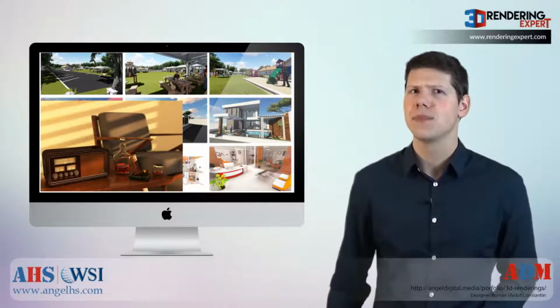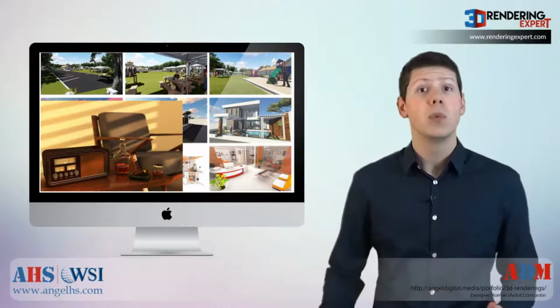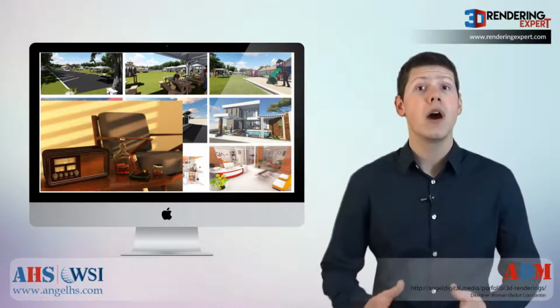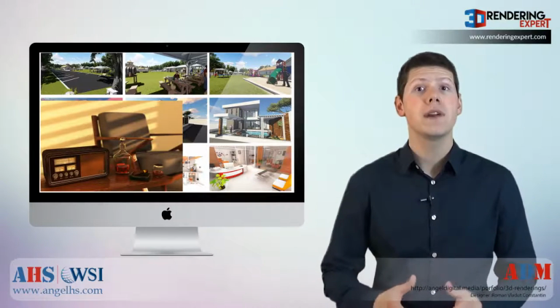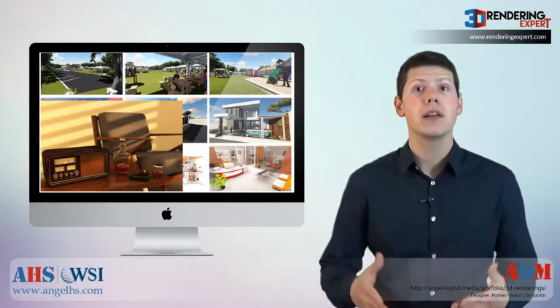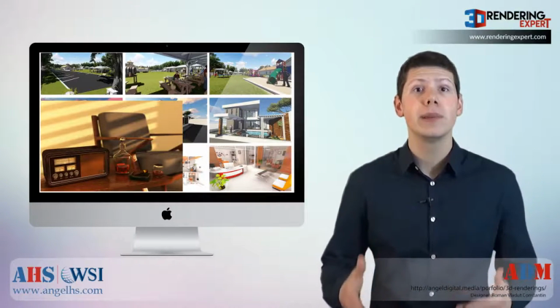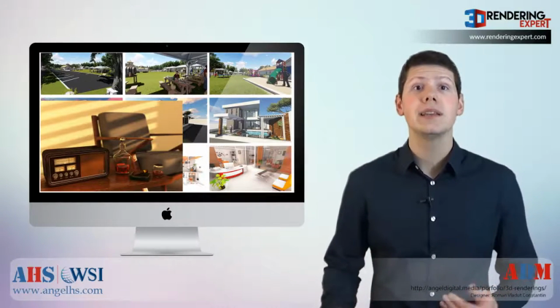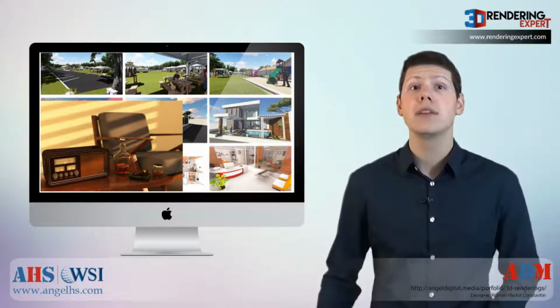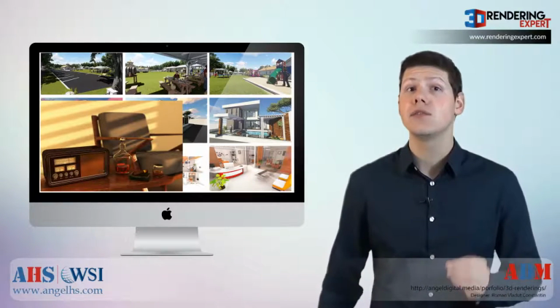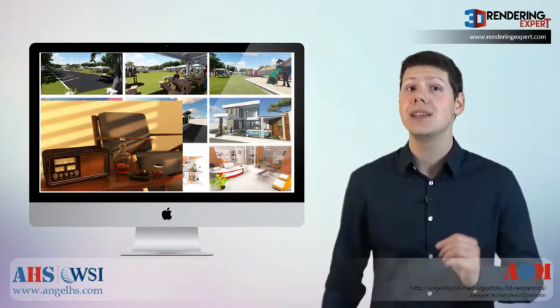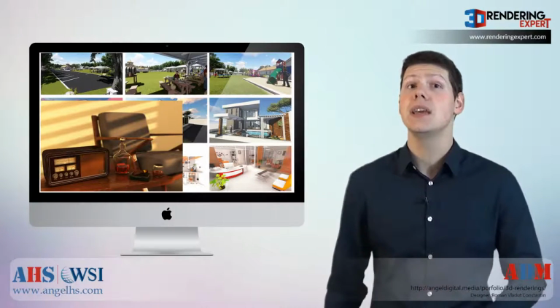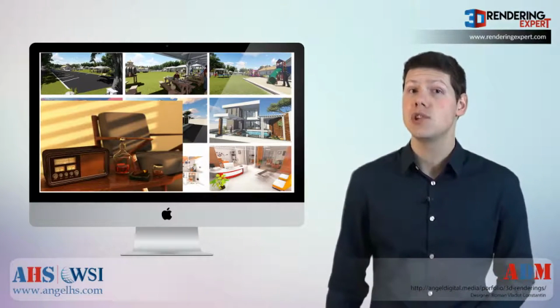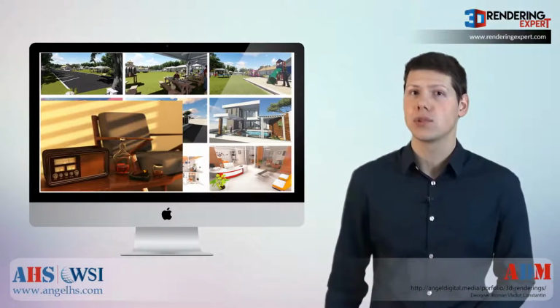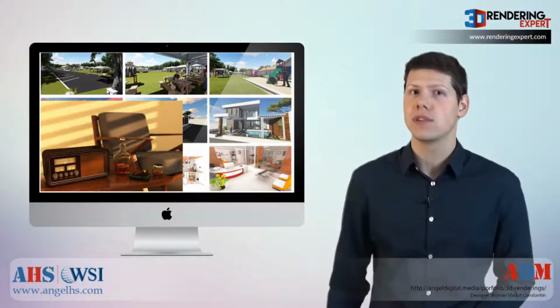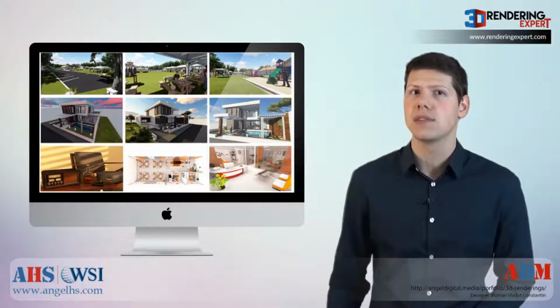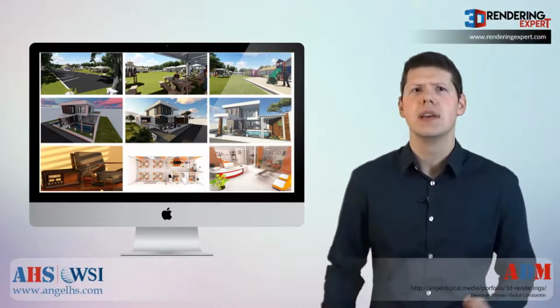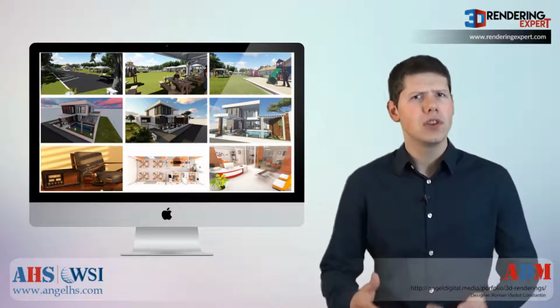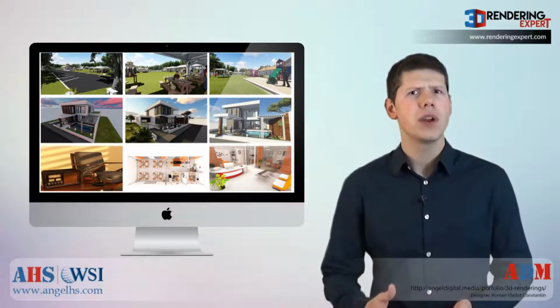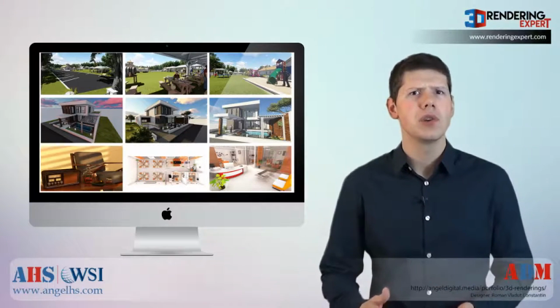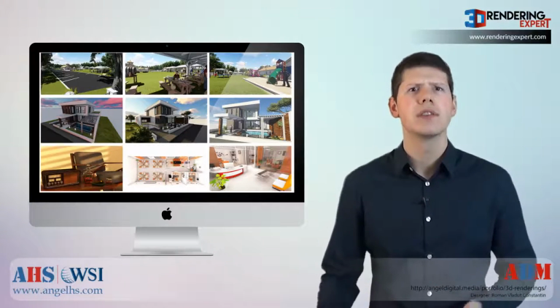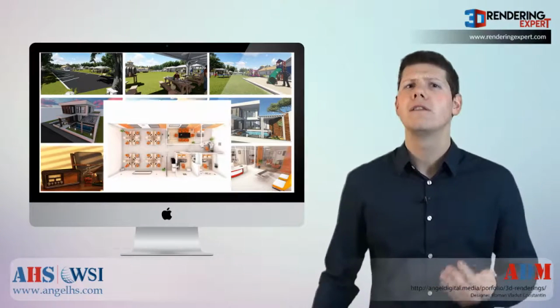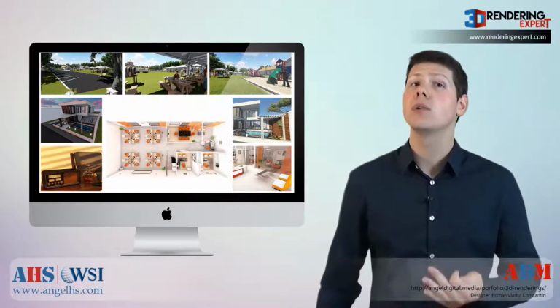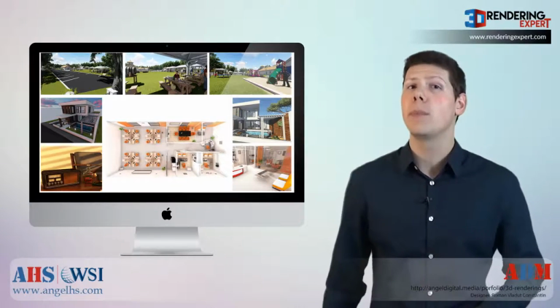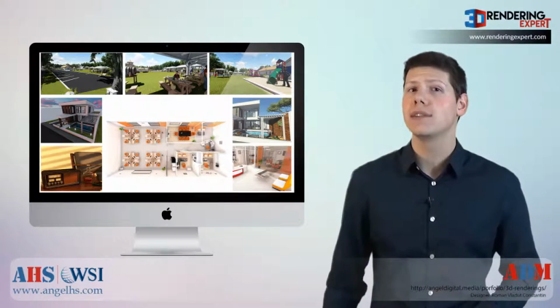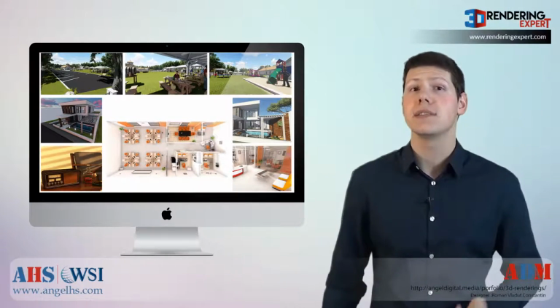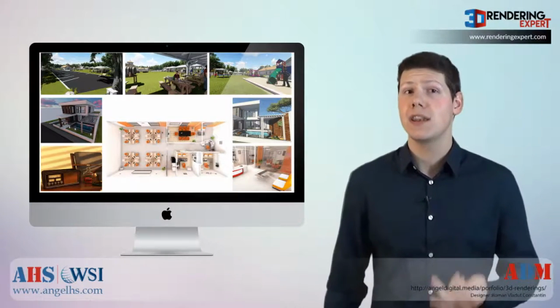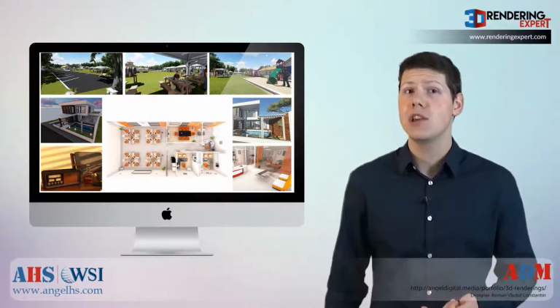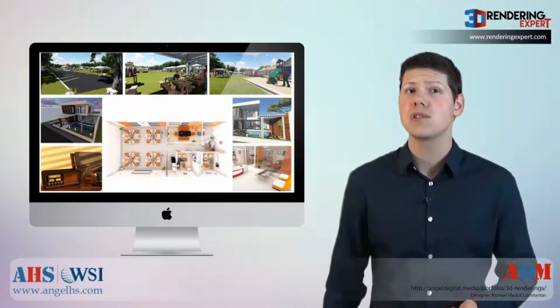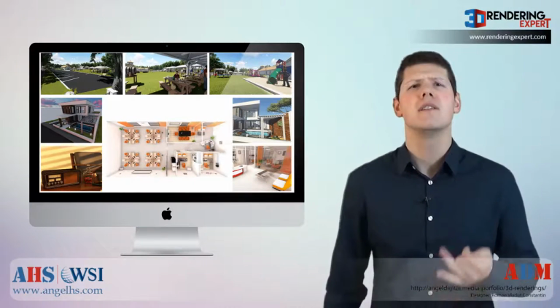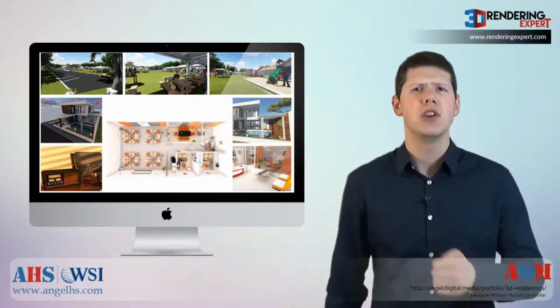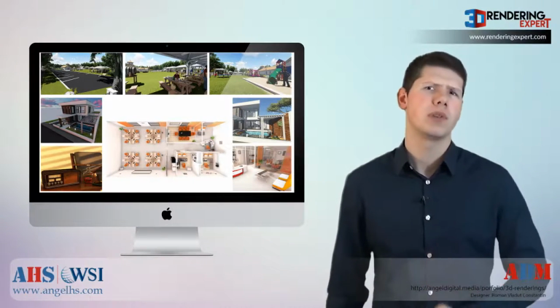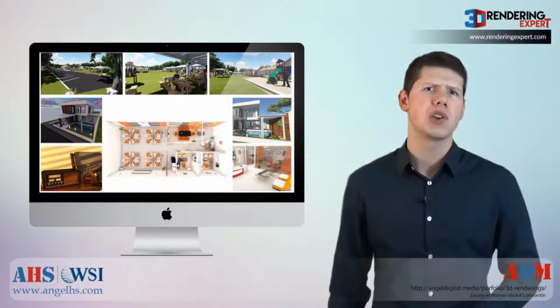We offer a complete line of 3D imaging services: still rendering, photo composites, animations, and video production.